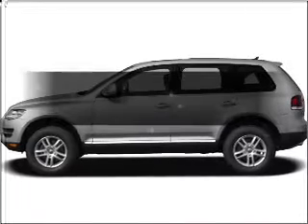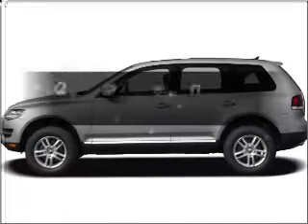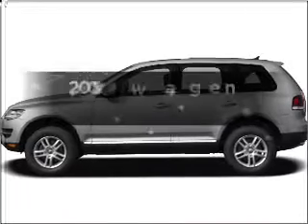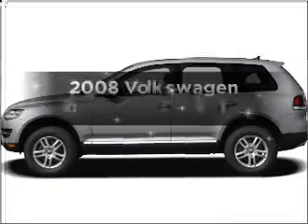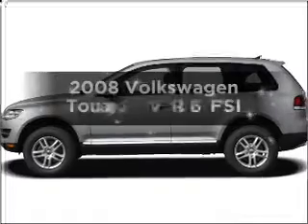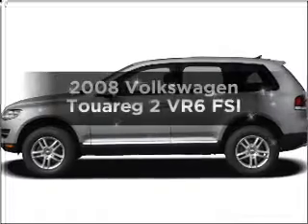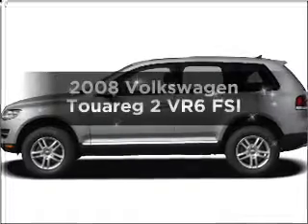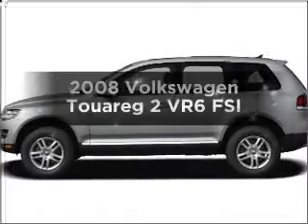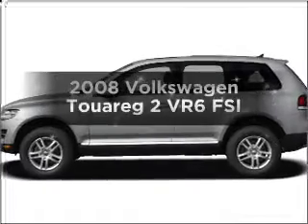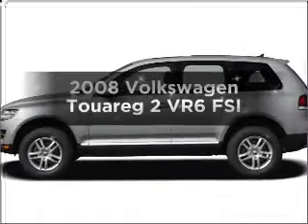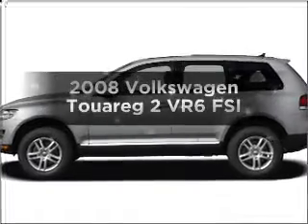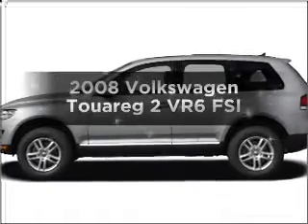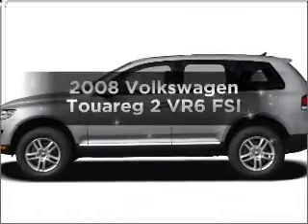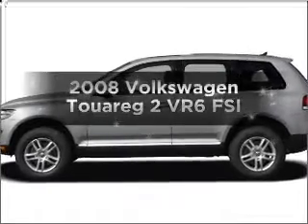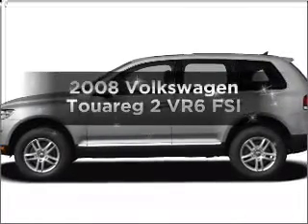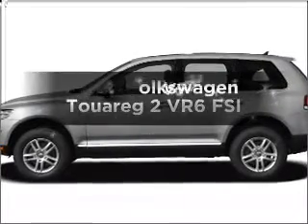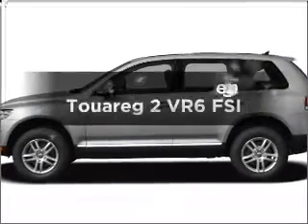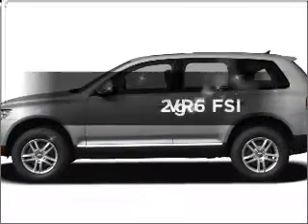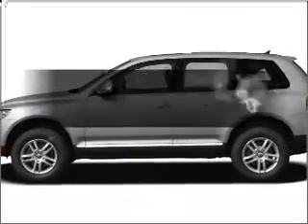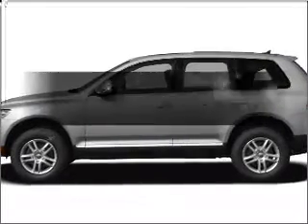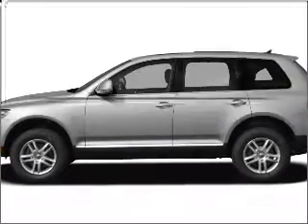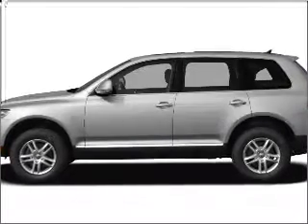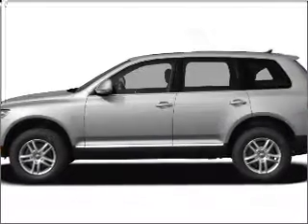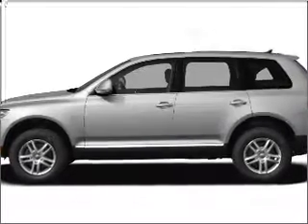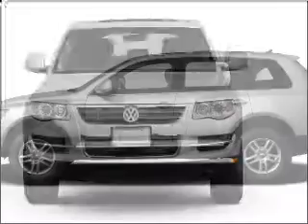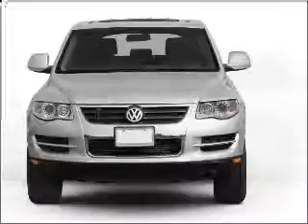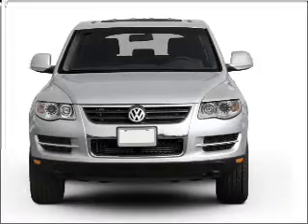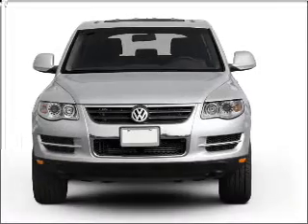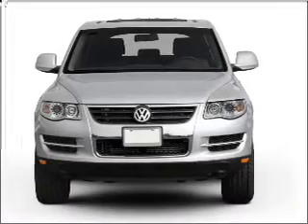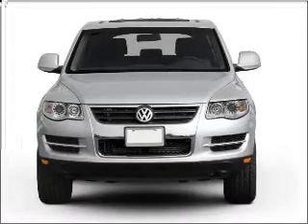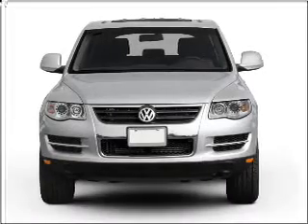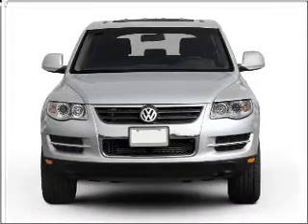Introducing the 2008 Volkswagen Touareg 2. This is the set of wheels you've been looking for.